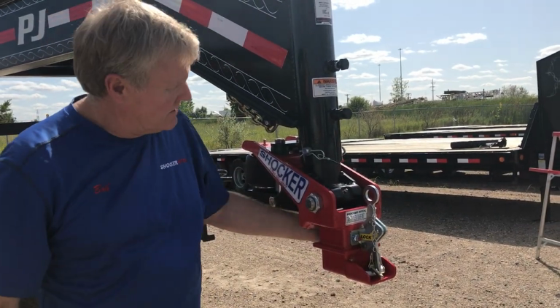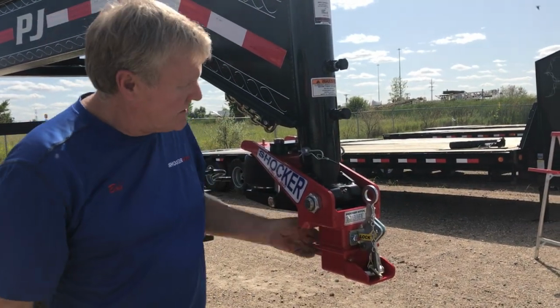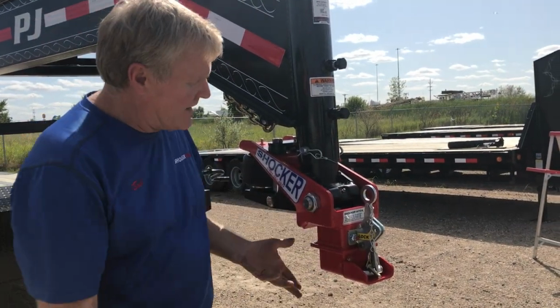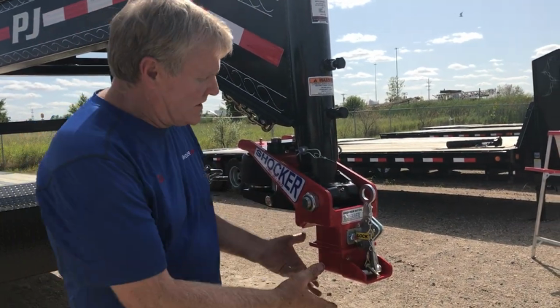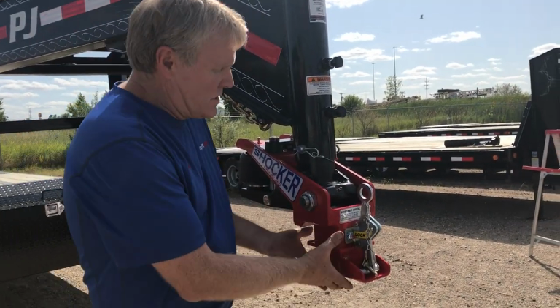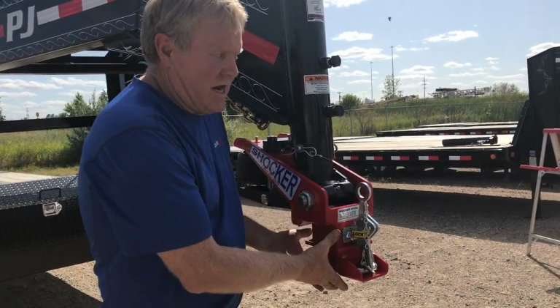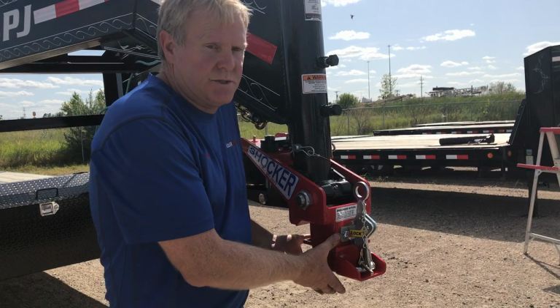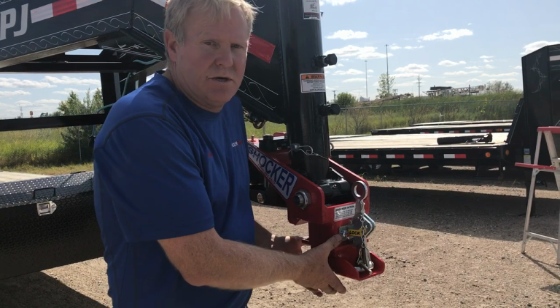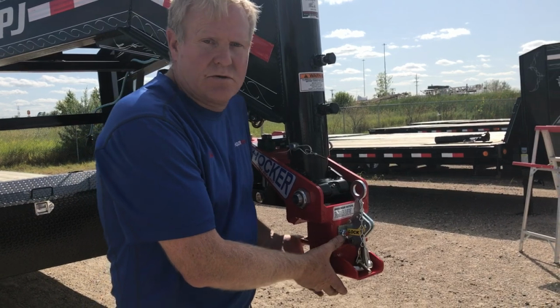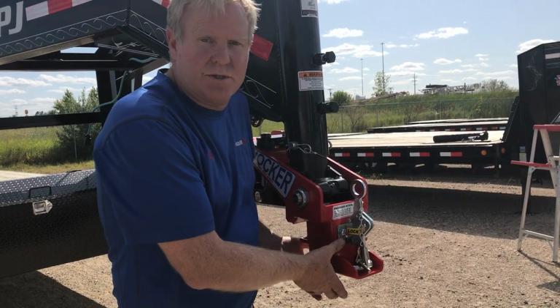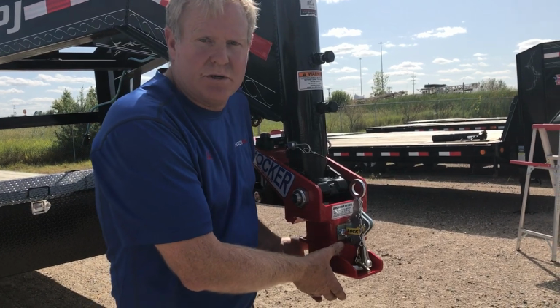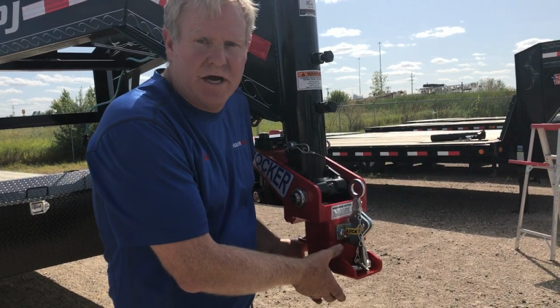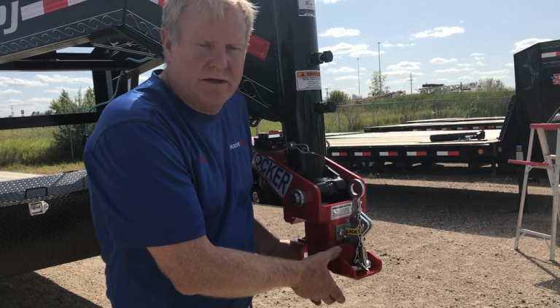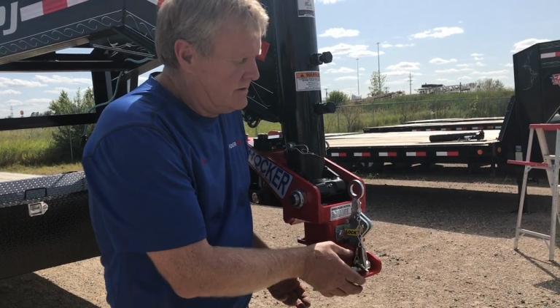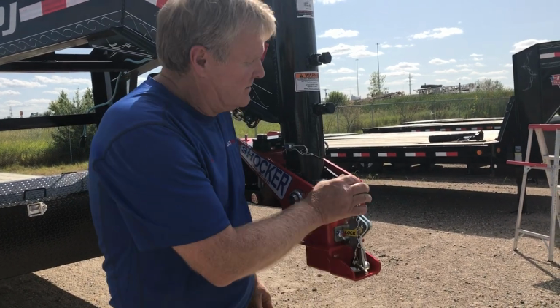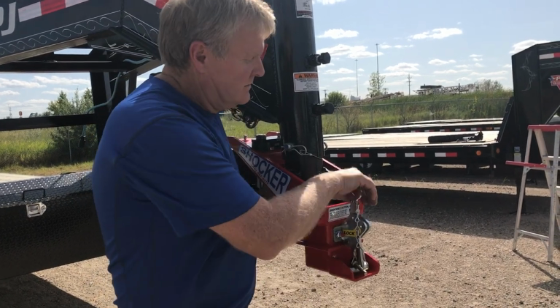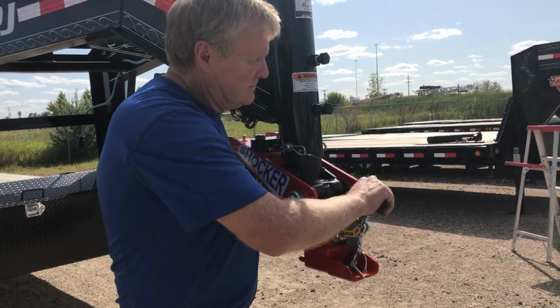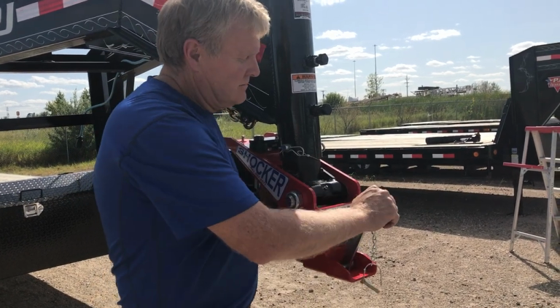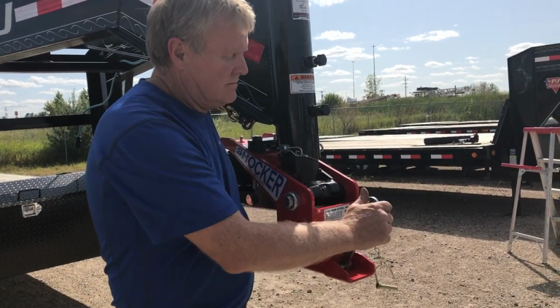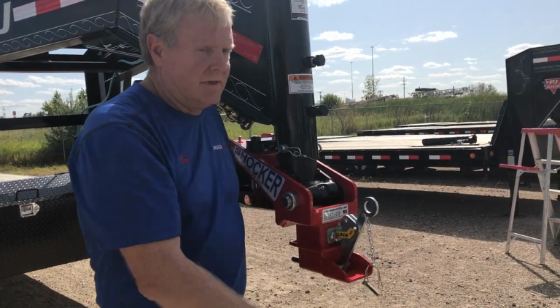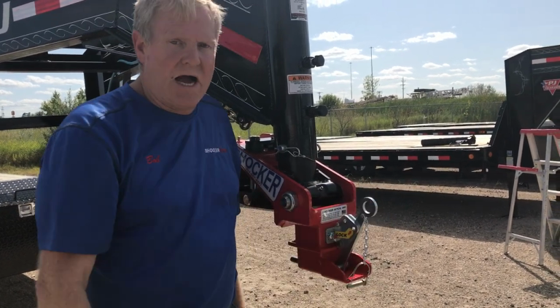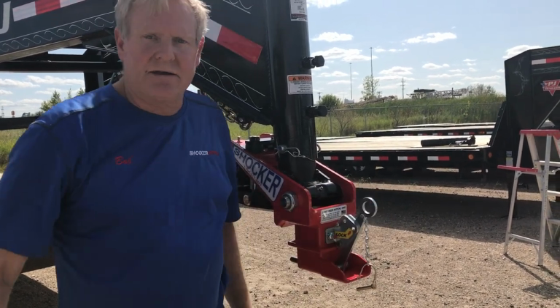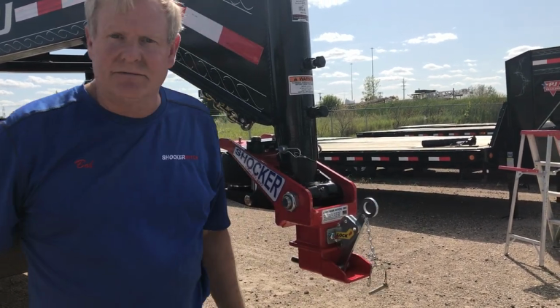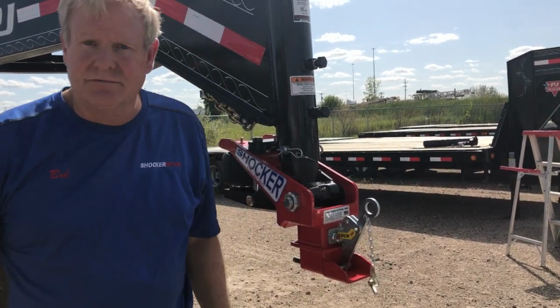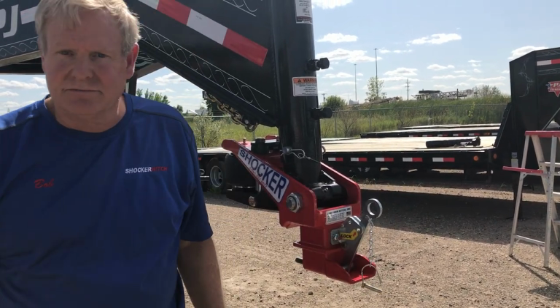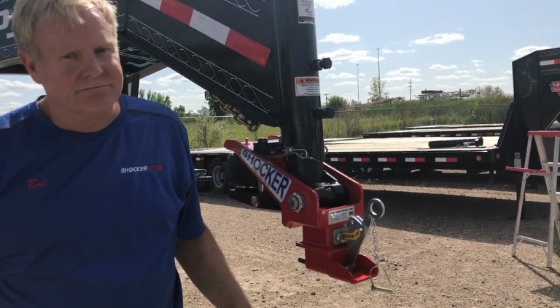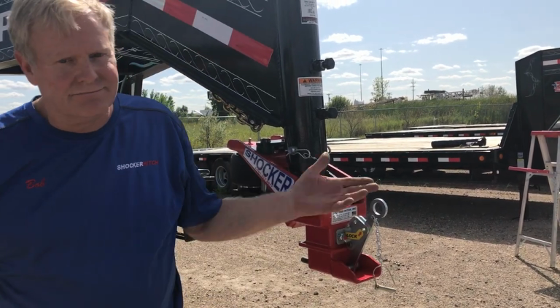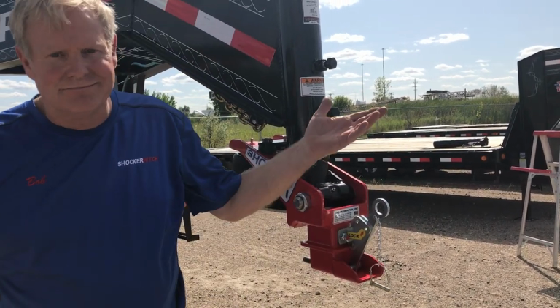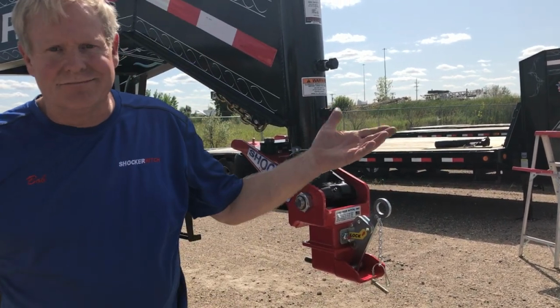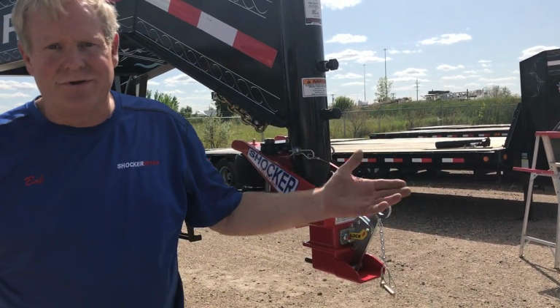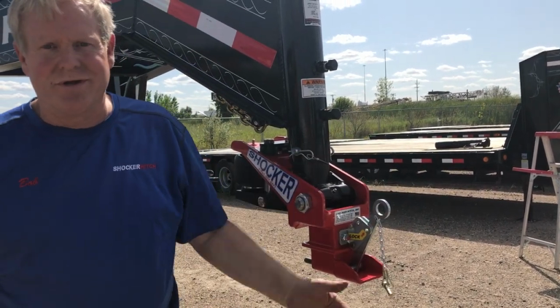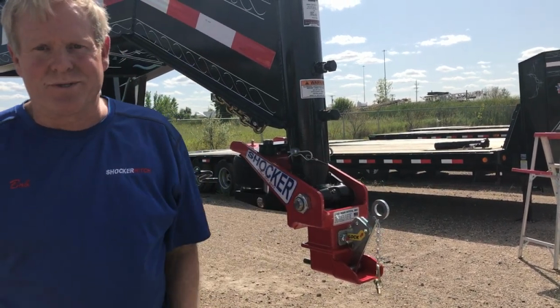You don't have to get your hands into the grease in the mud. Lock. There it is.